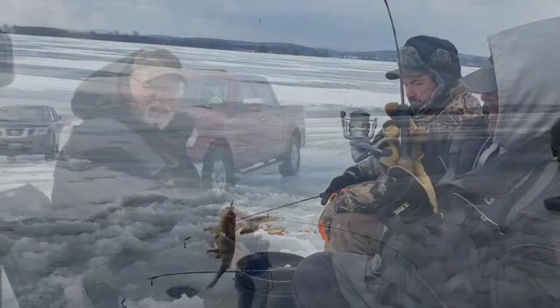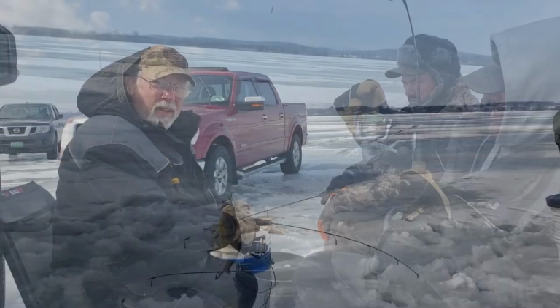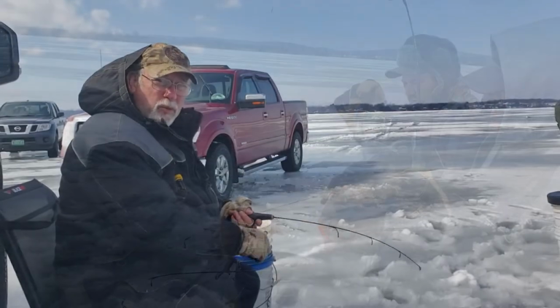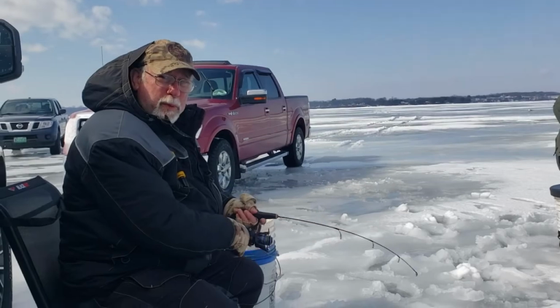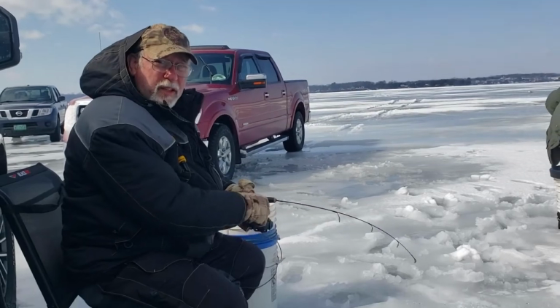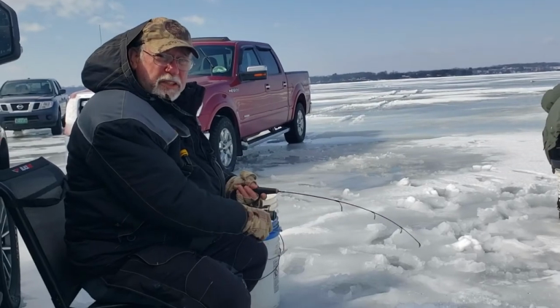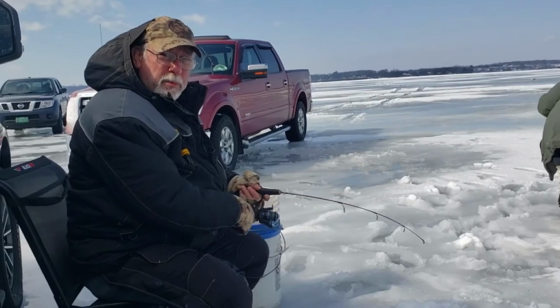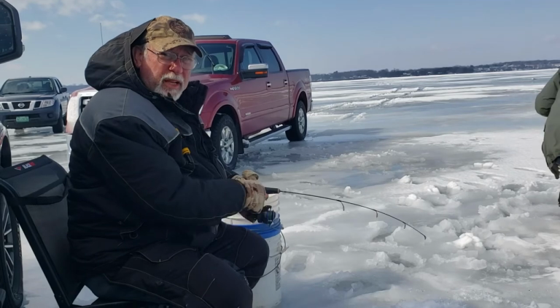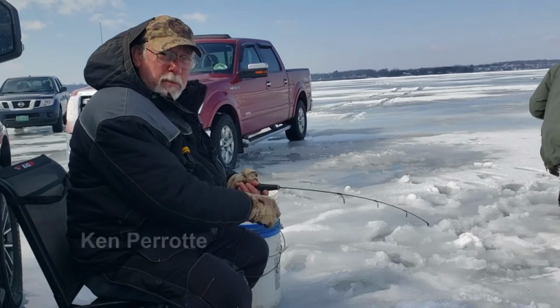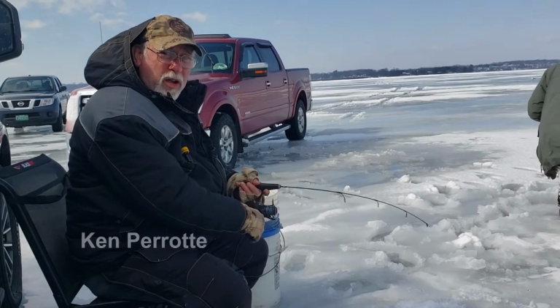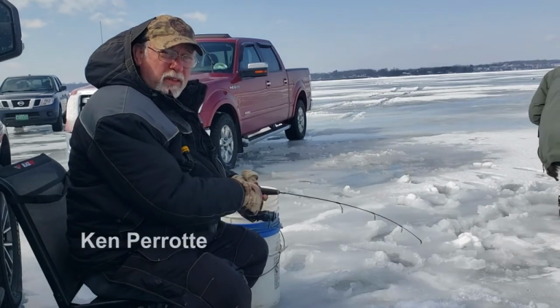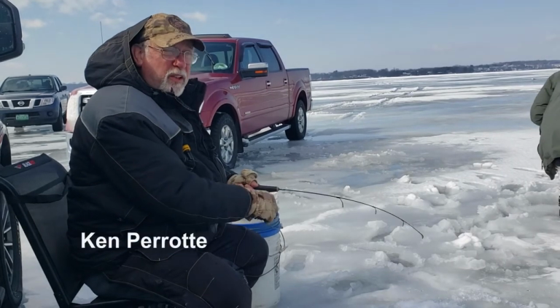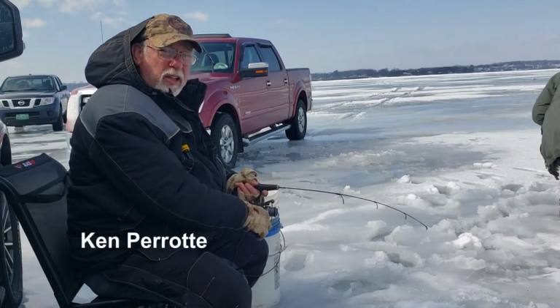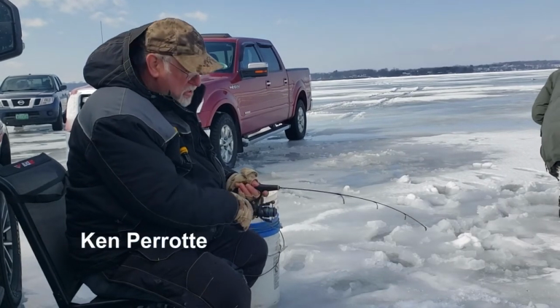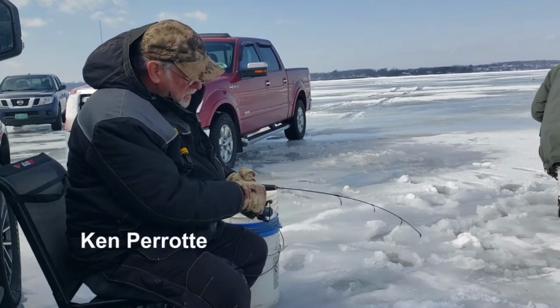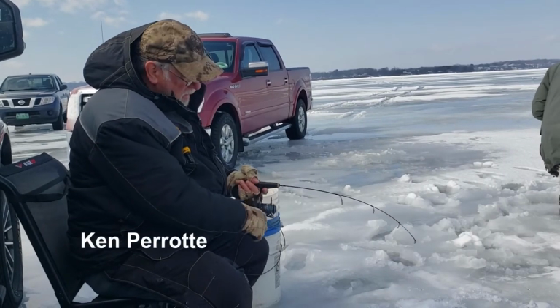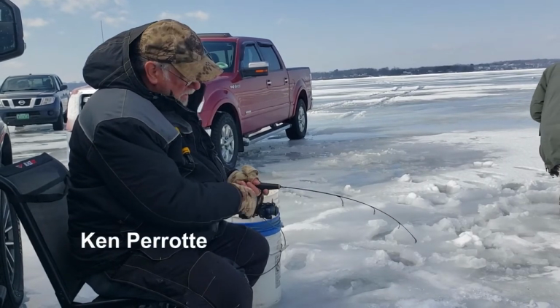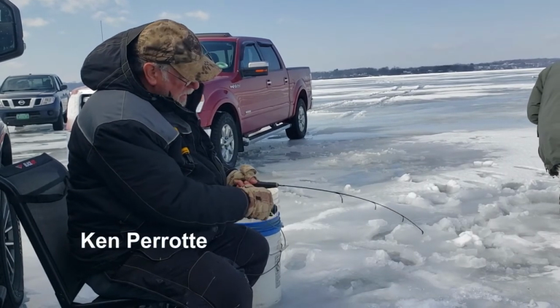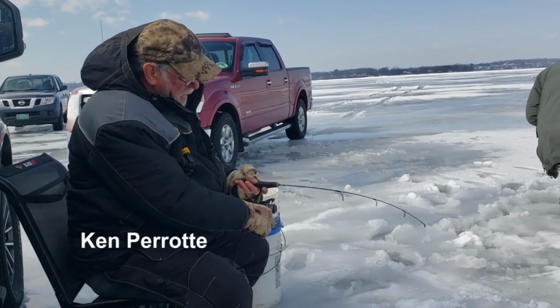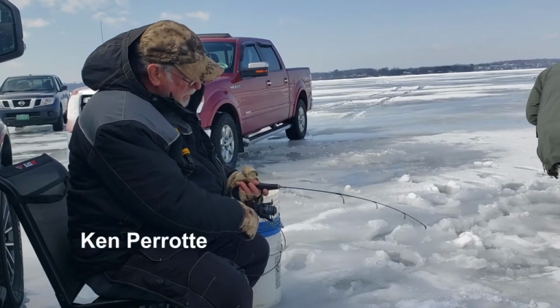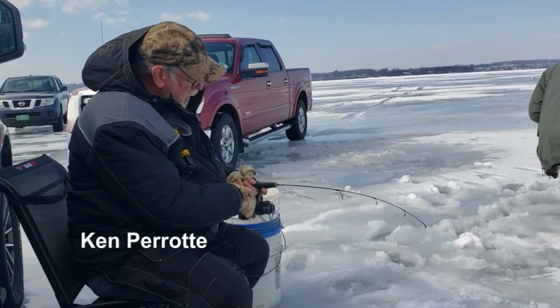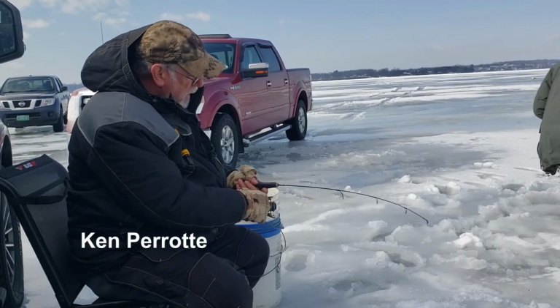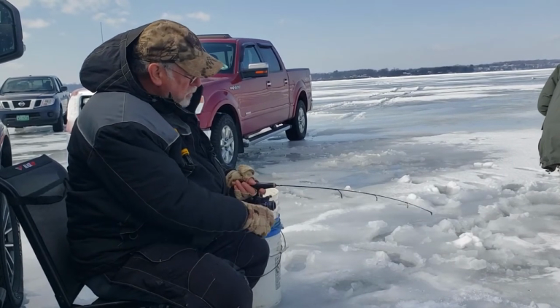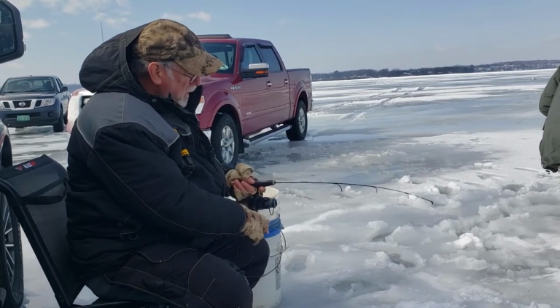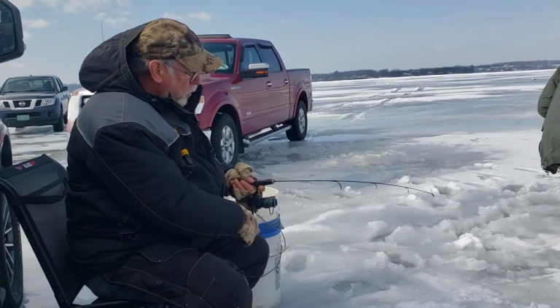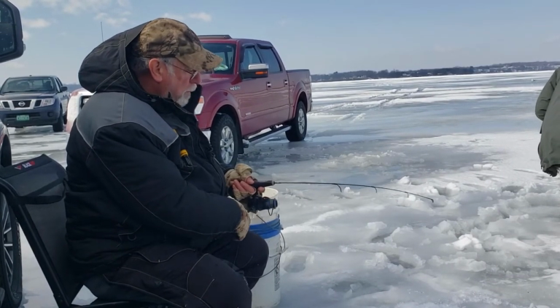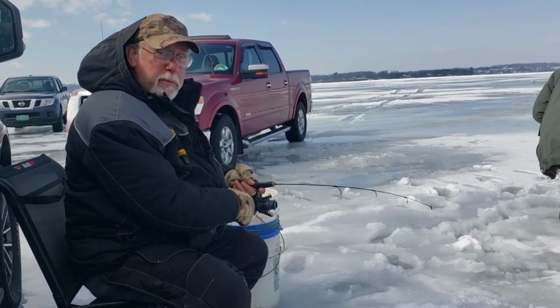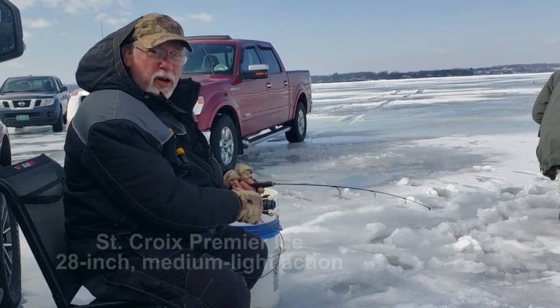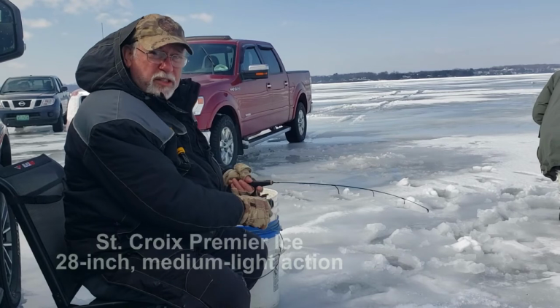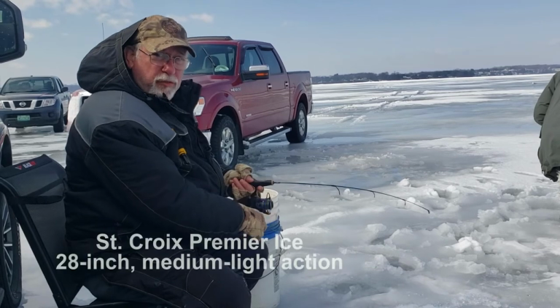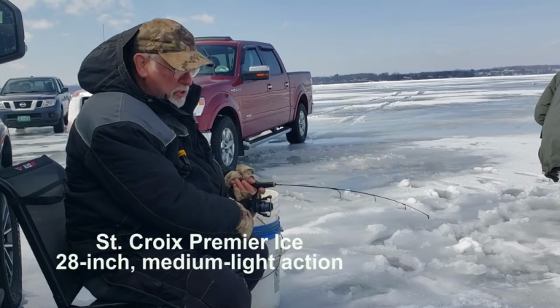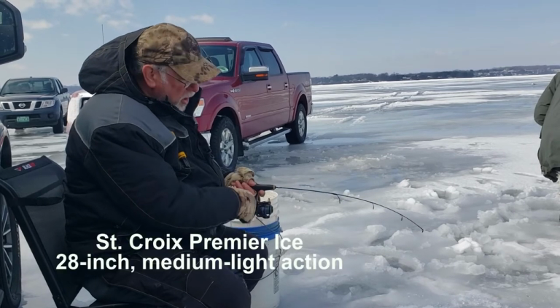We're up here in Lake Champlain, Vermont, the islands, and trying out a new St. Croix Premier Ice fishing rod.